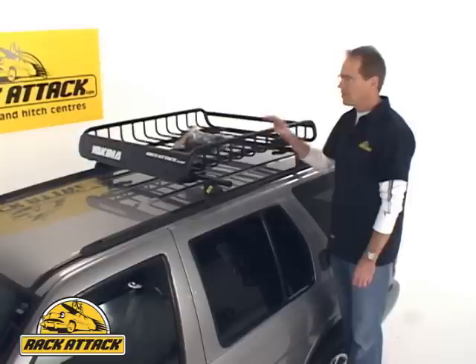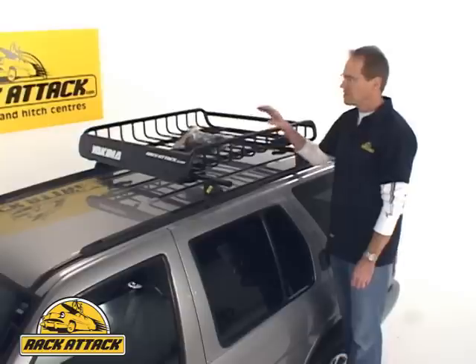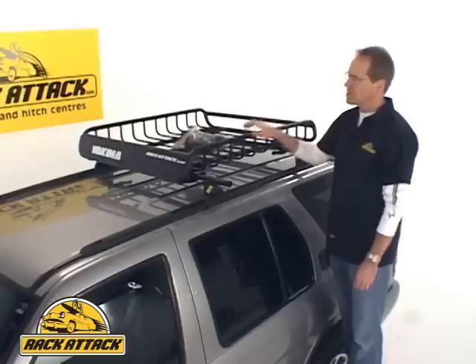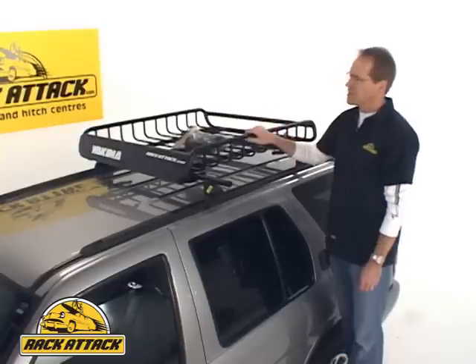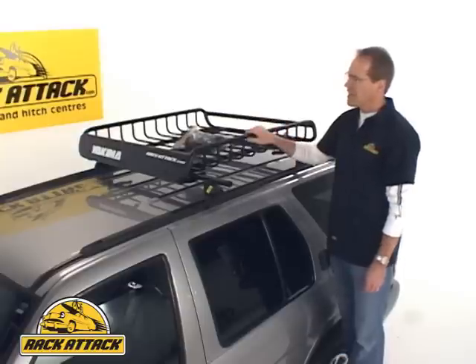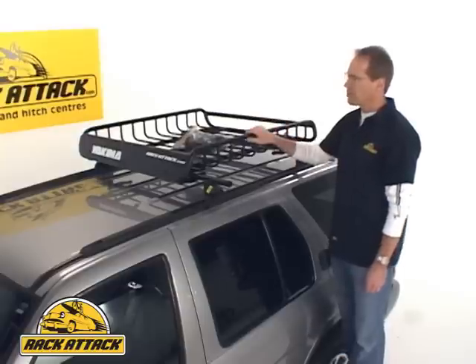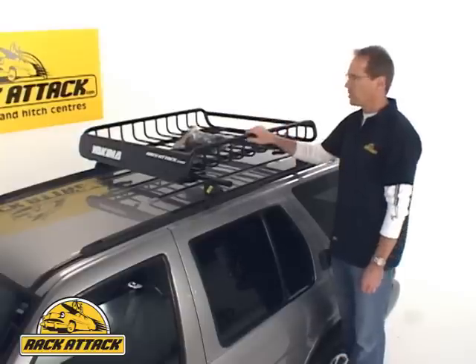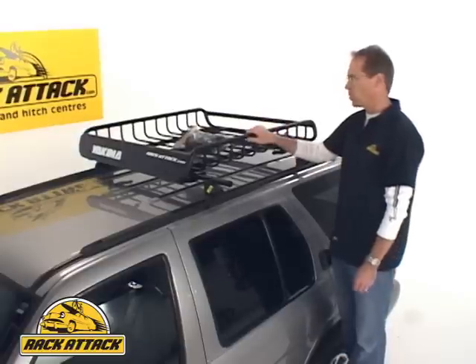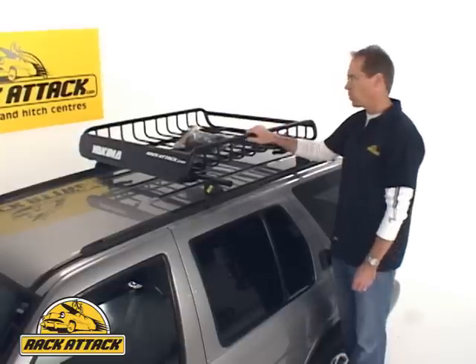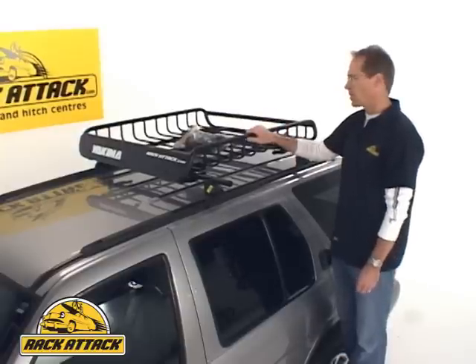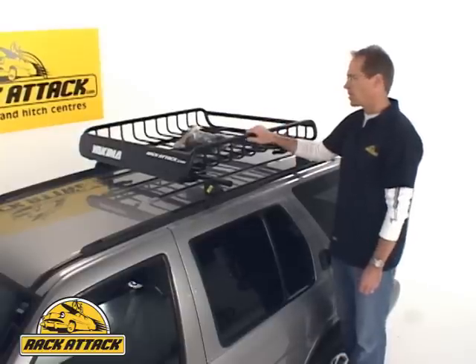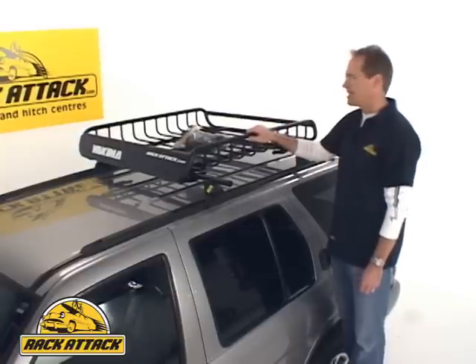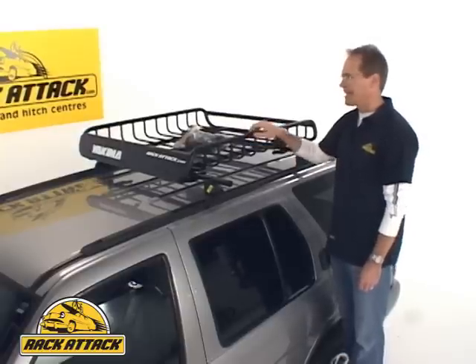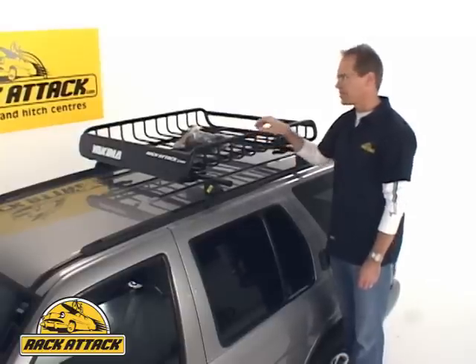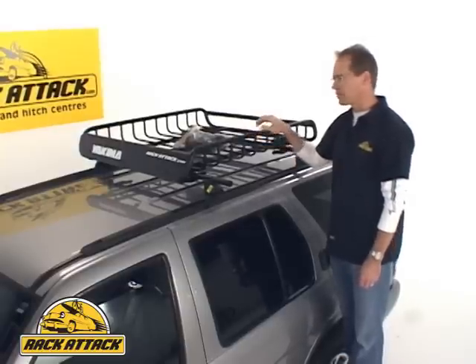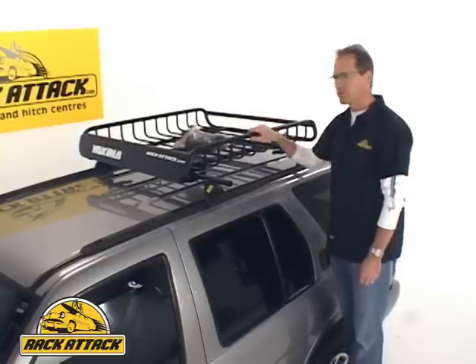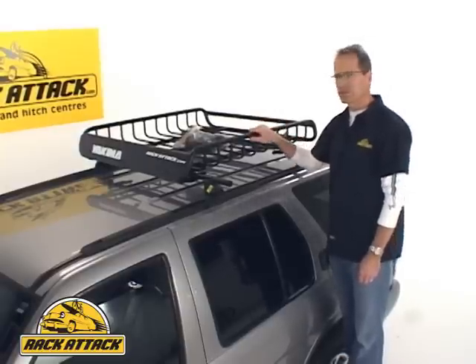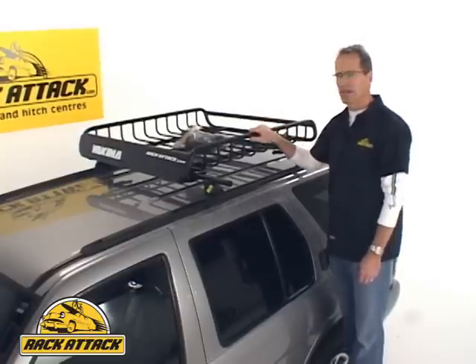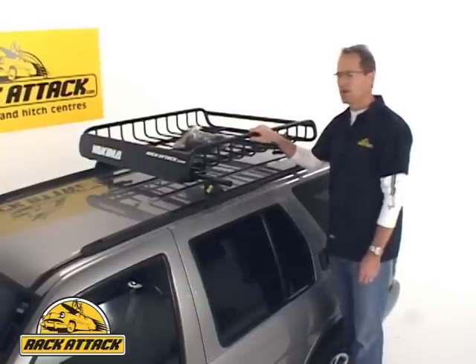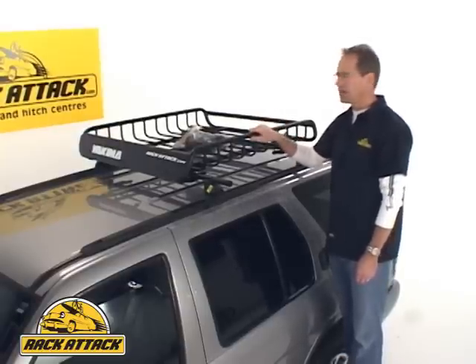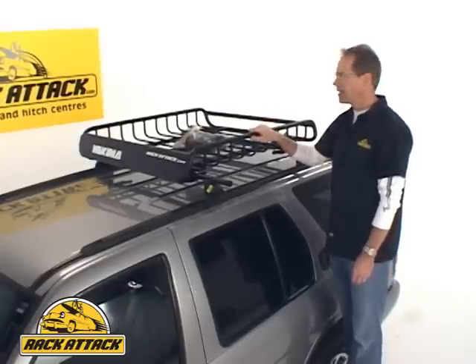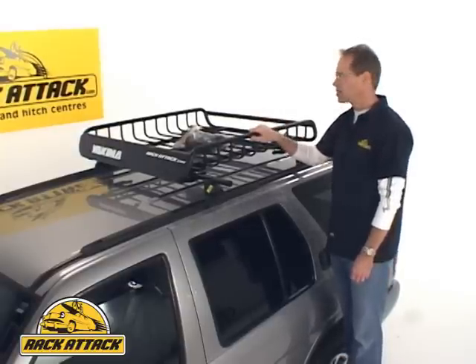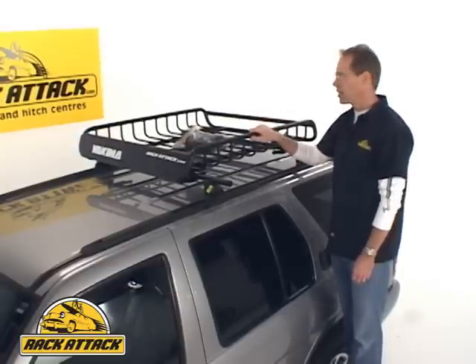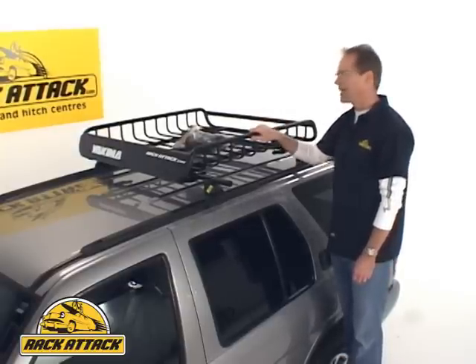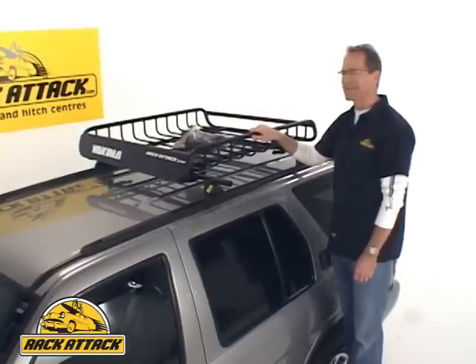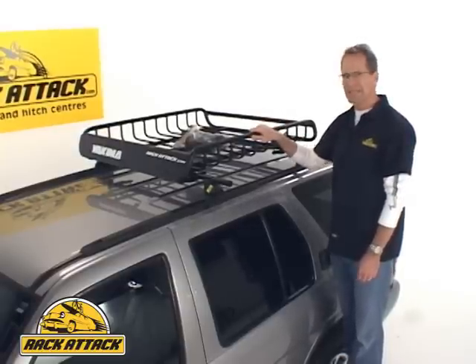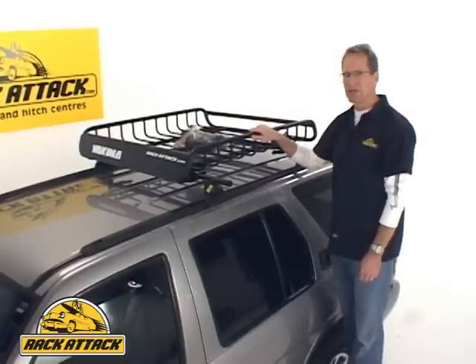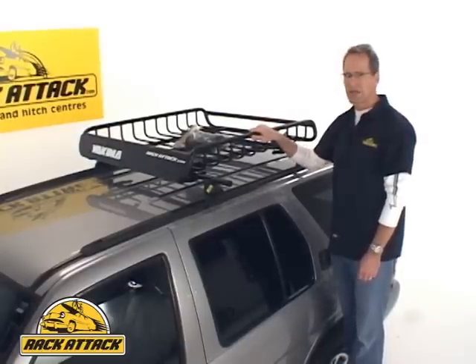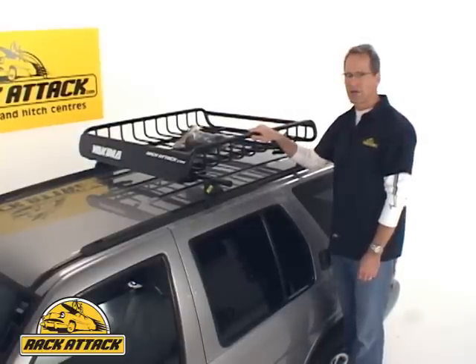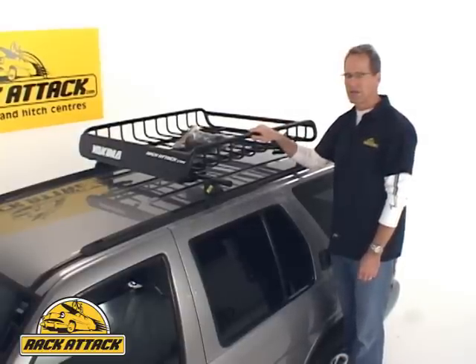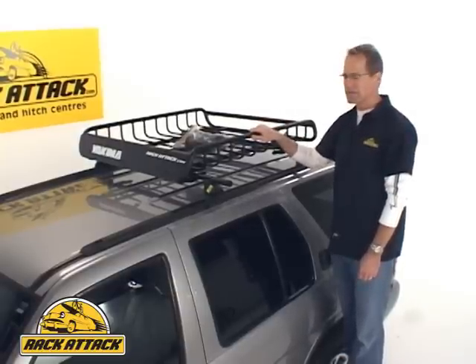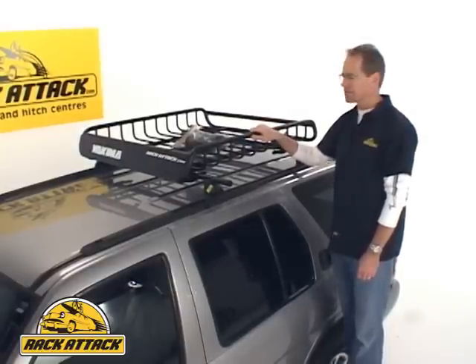This is the Yakima Load Warrior, Yakima's versatile luggage rack and gear carrying system.